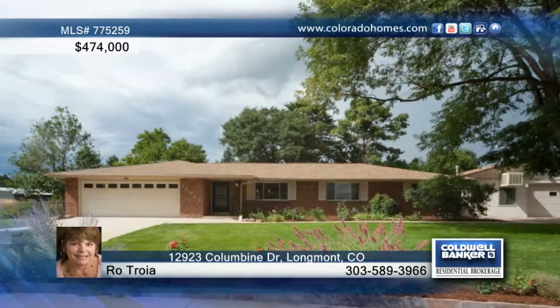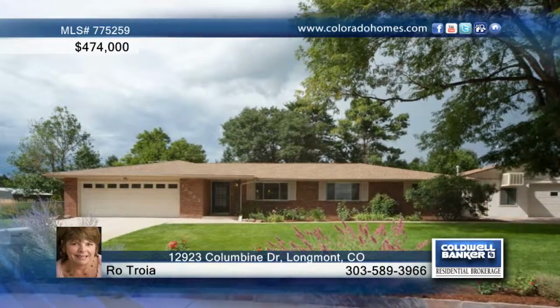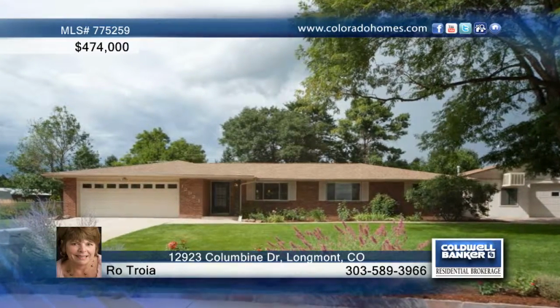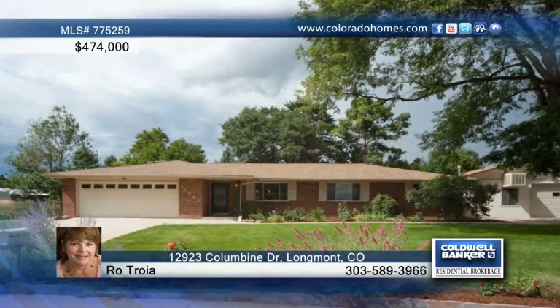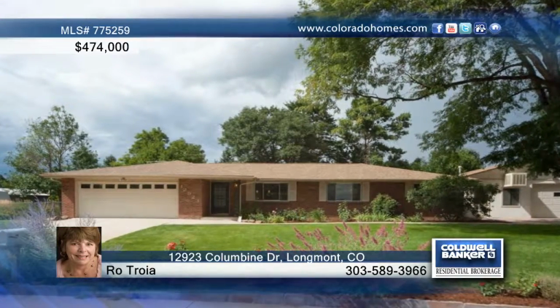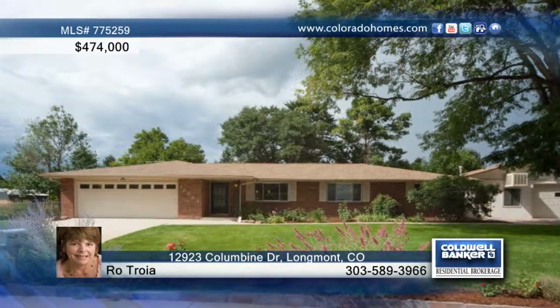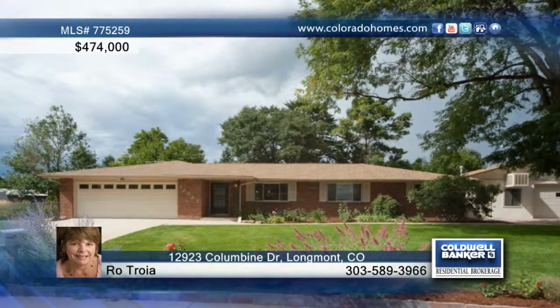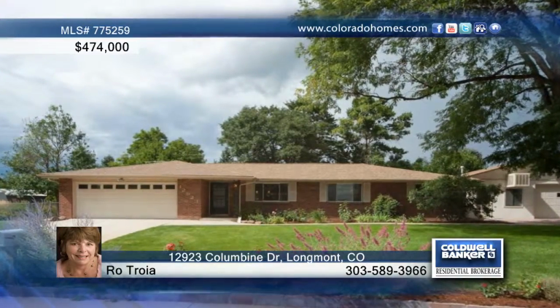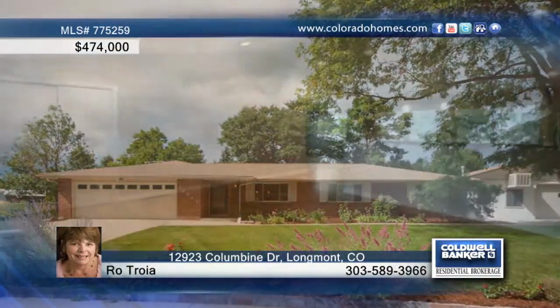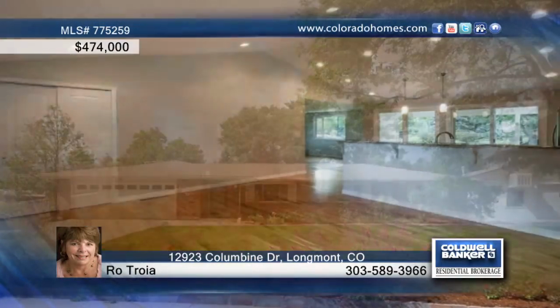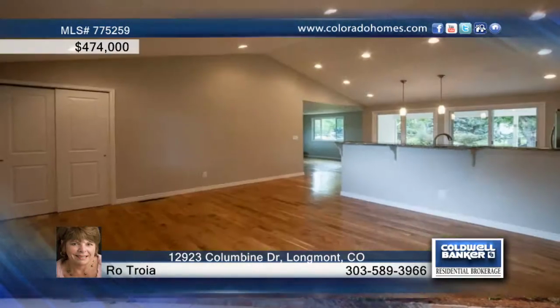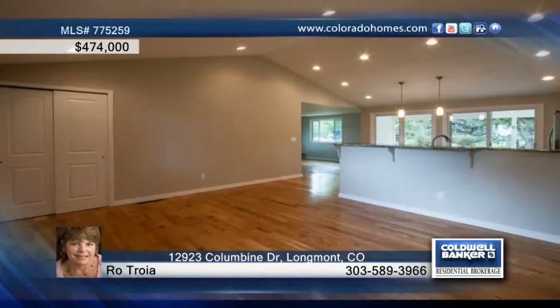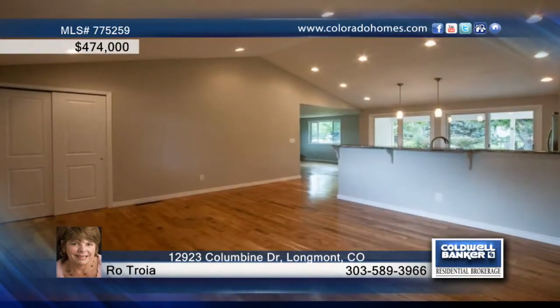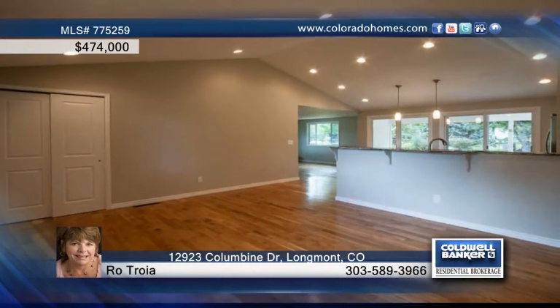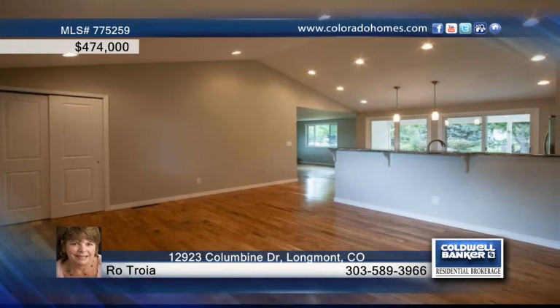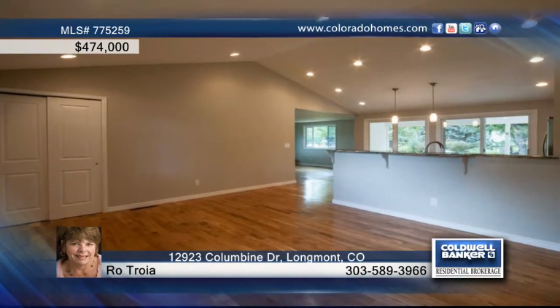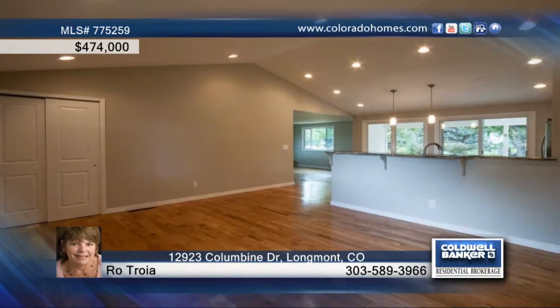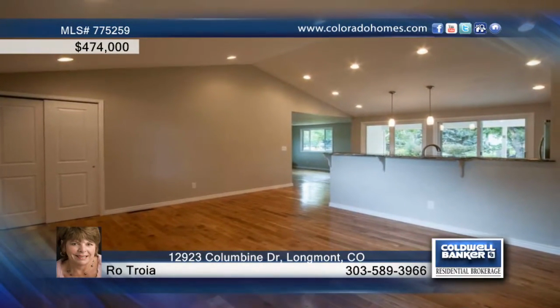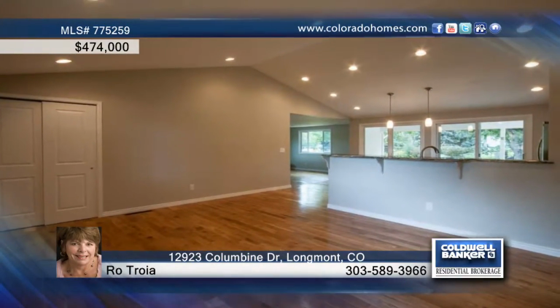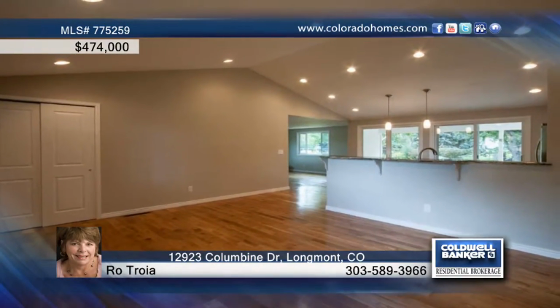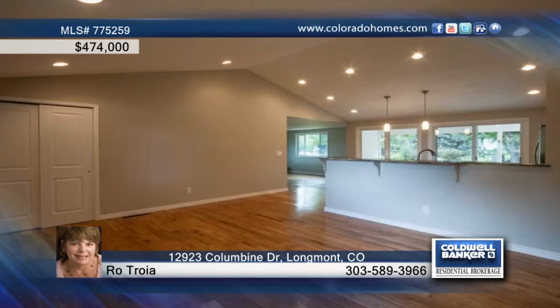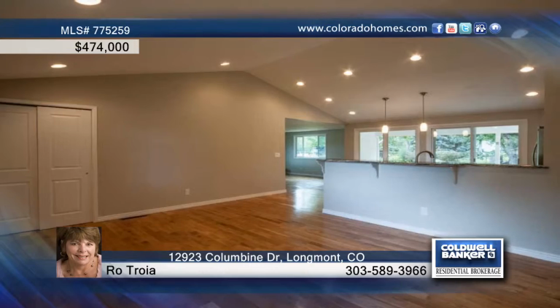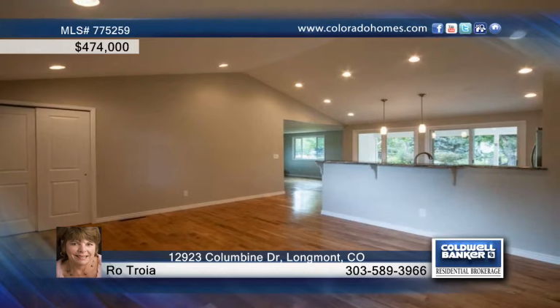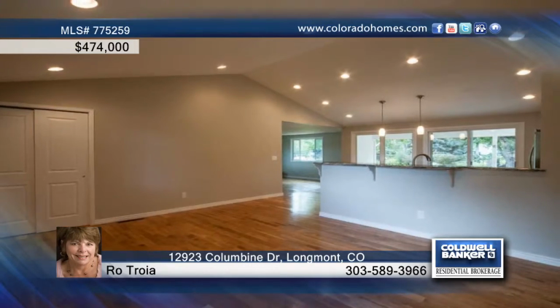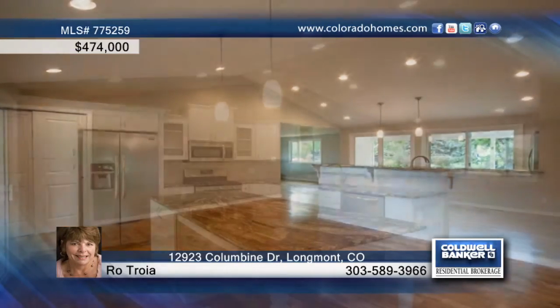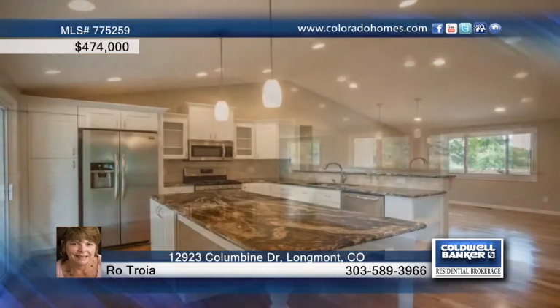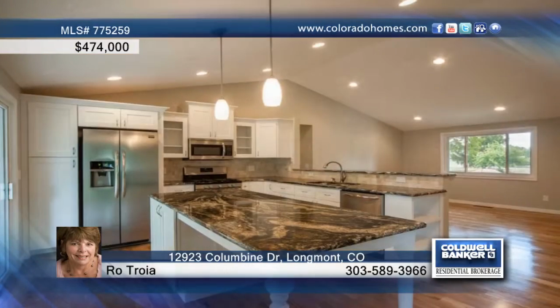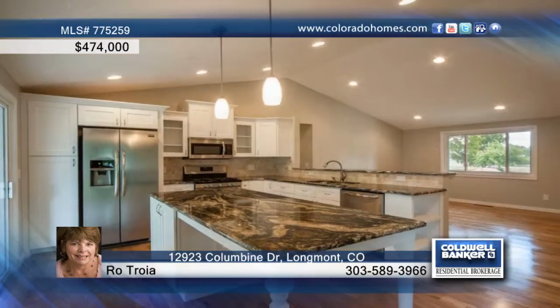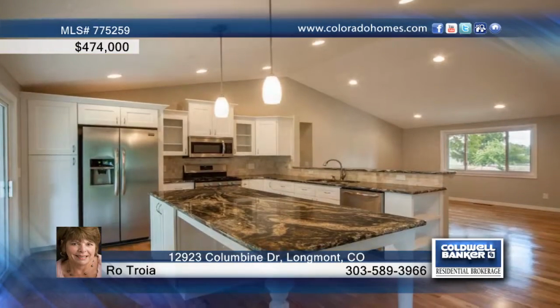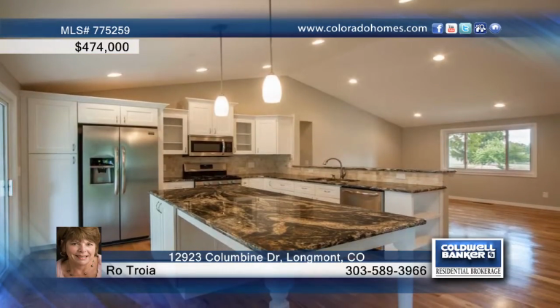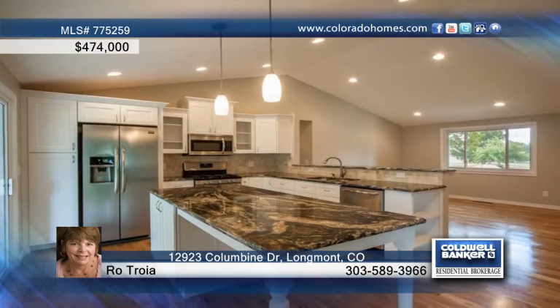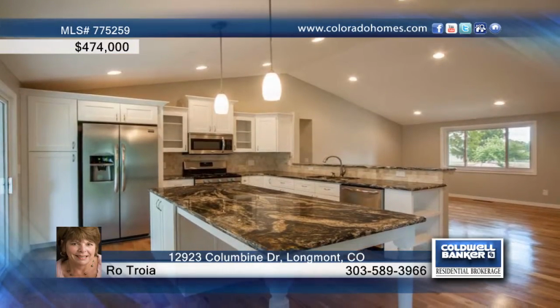Don't miss this one. This fantastic three-bedroom, two-bath home is situated on a huge half-acre lot.